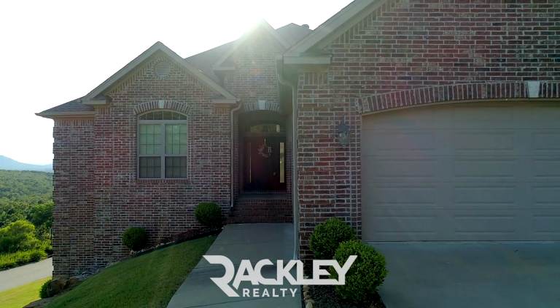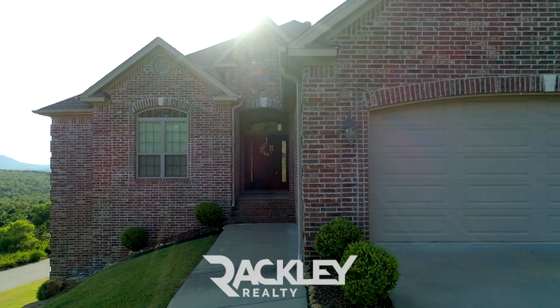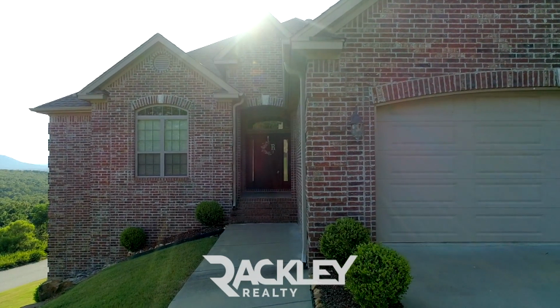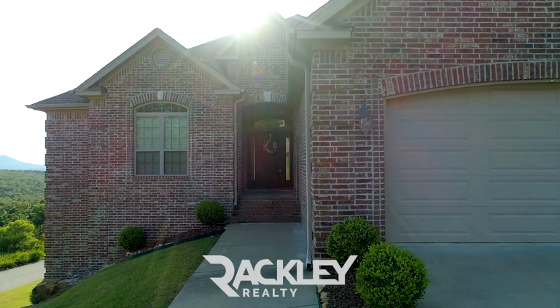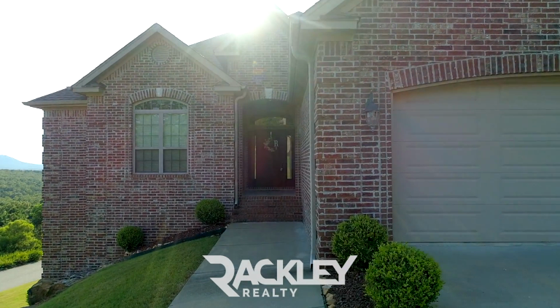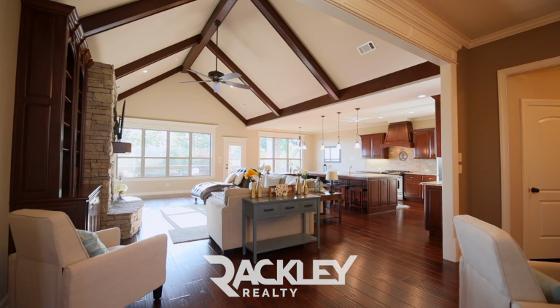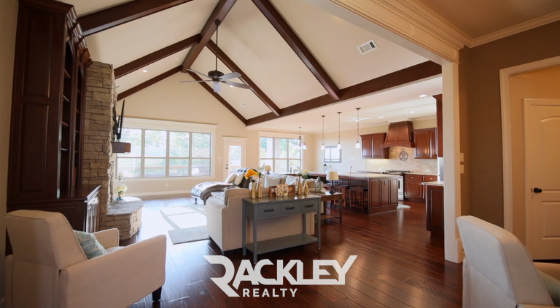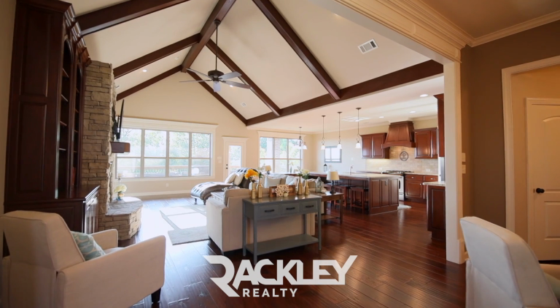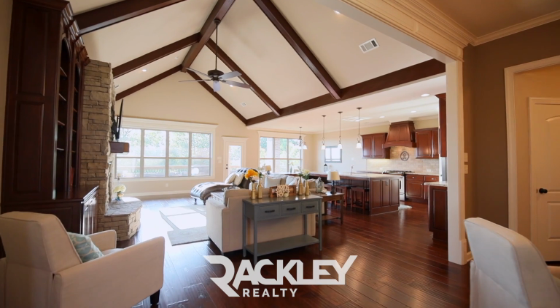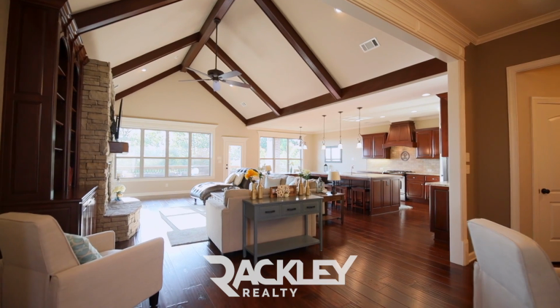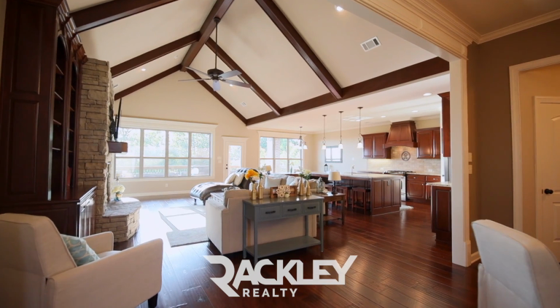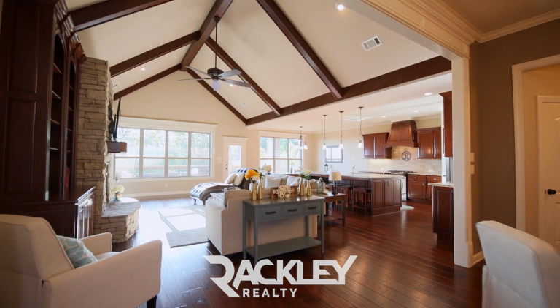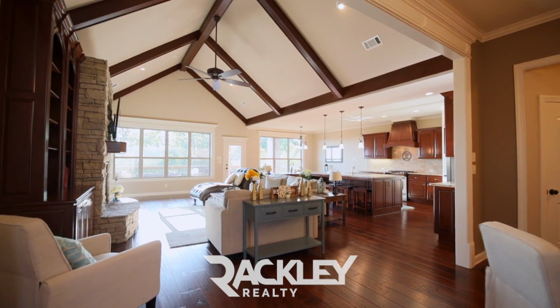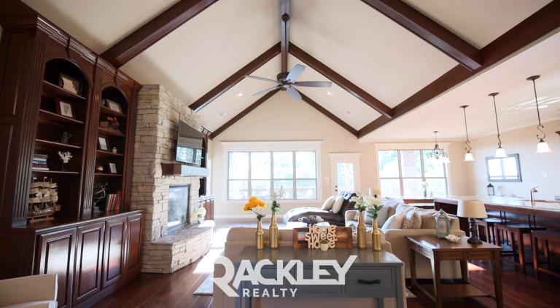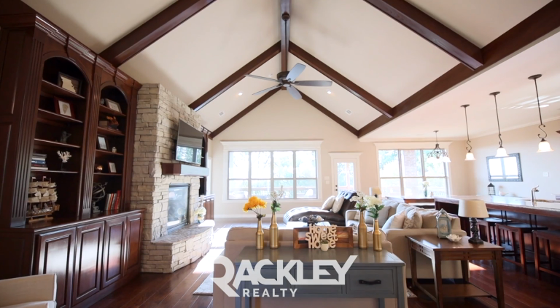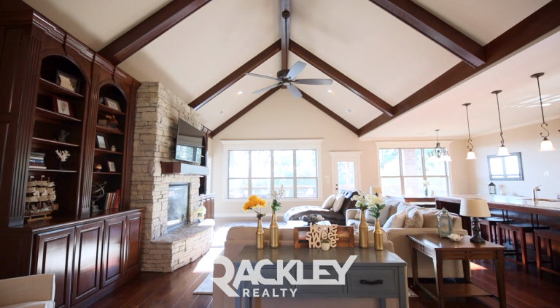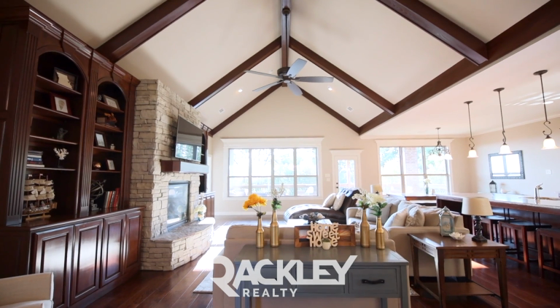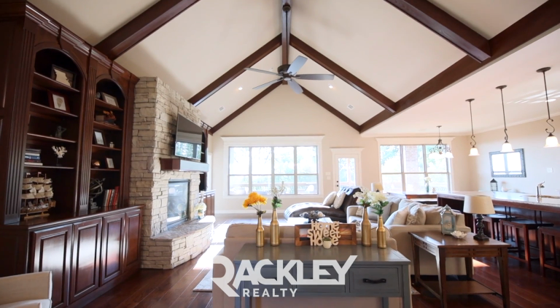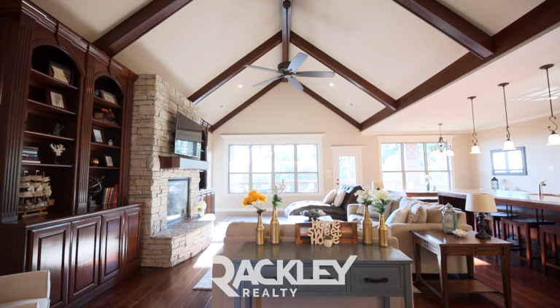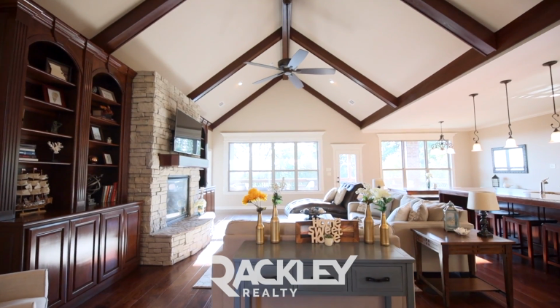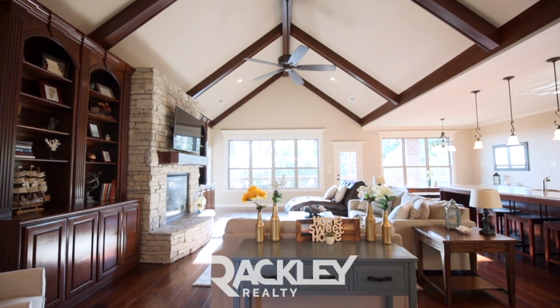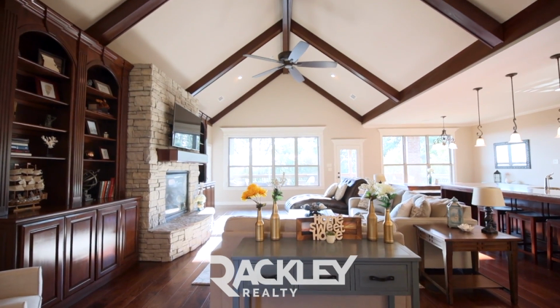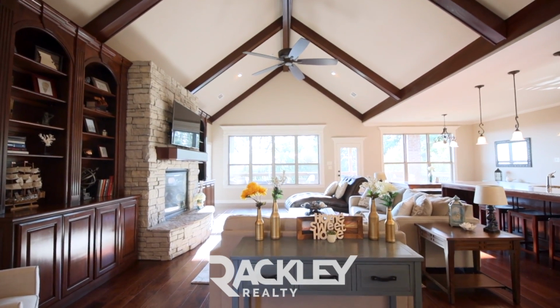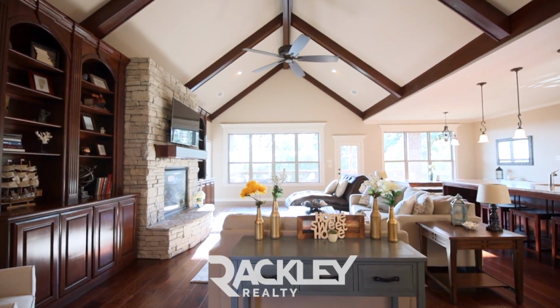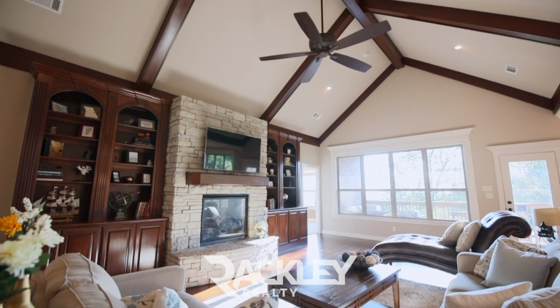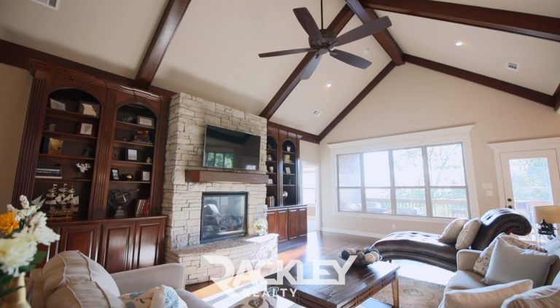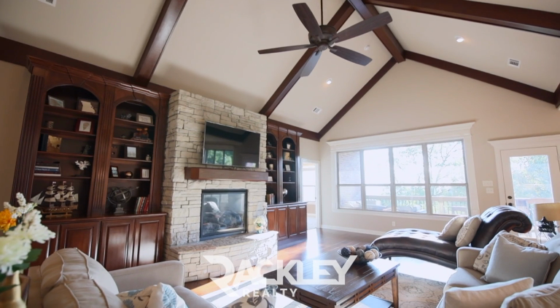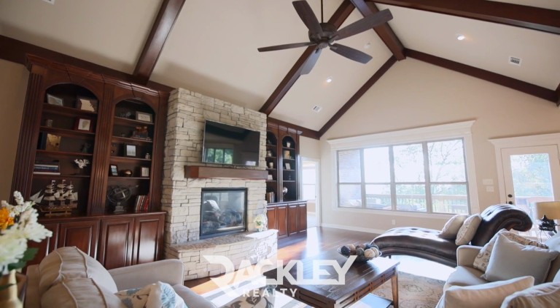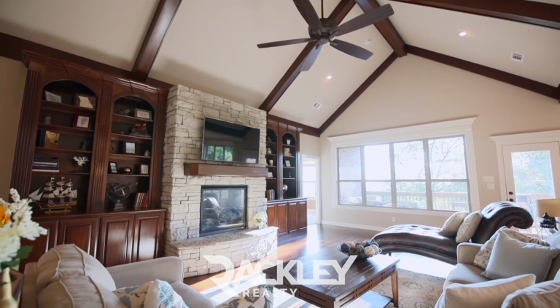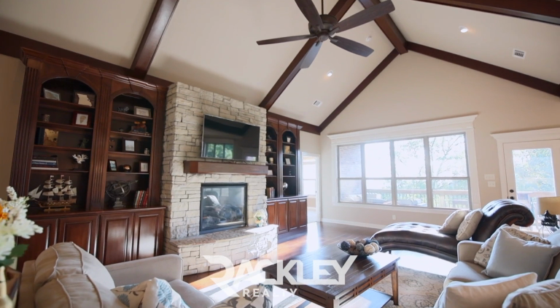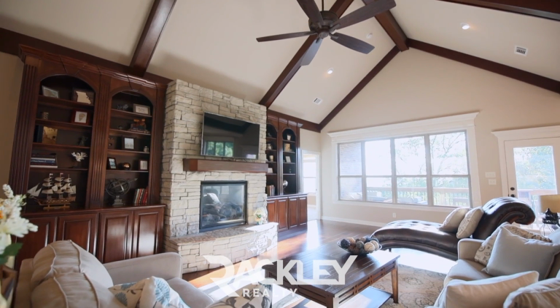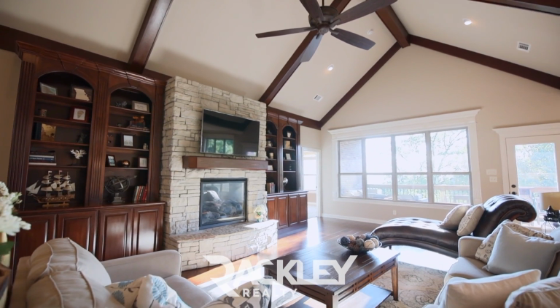Inside, you're welcomed with hardwoods and a tall, vaulted, high-beam ceiling with a wall of windows giving great mountain views.